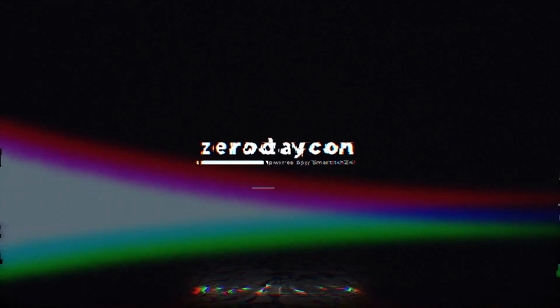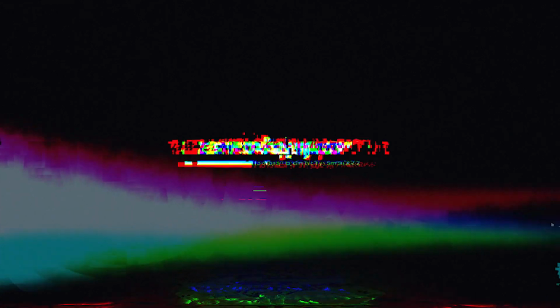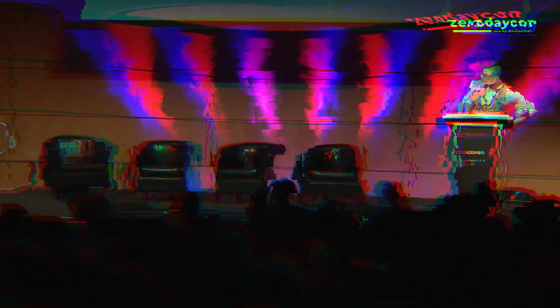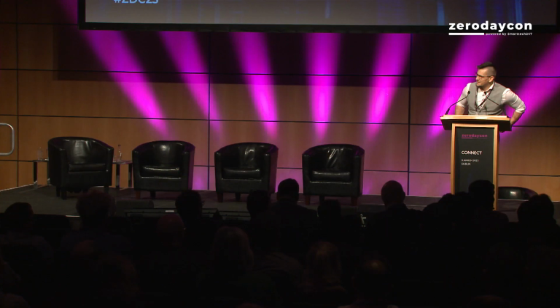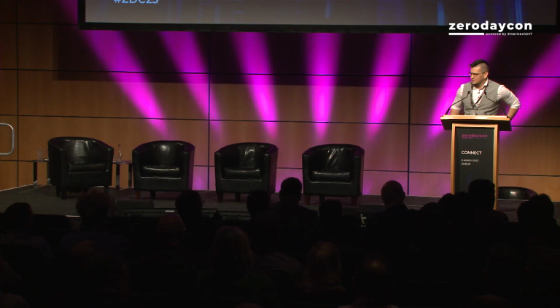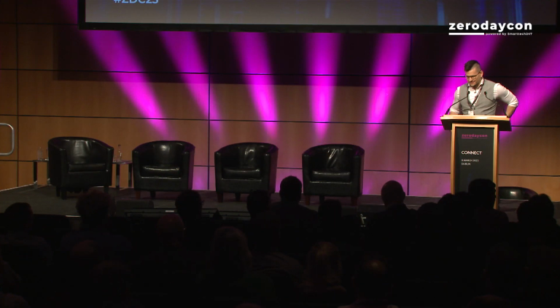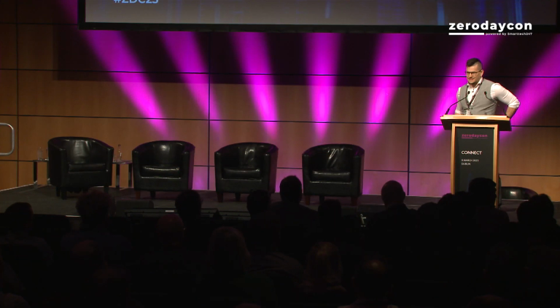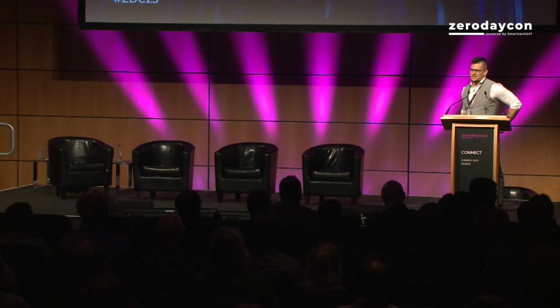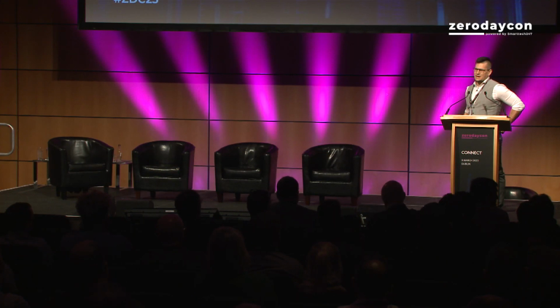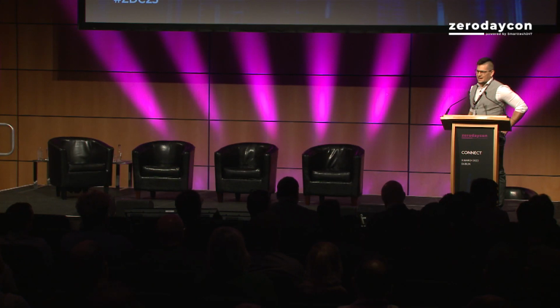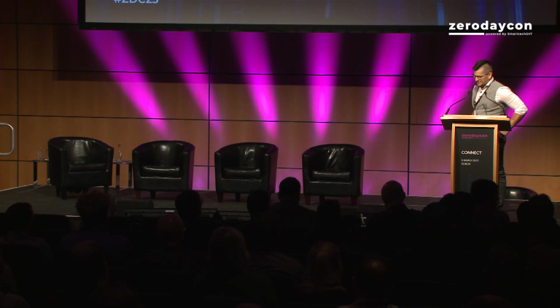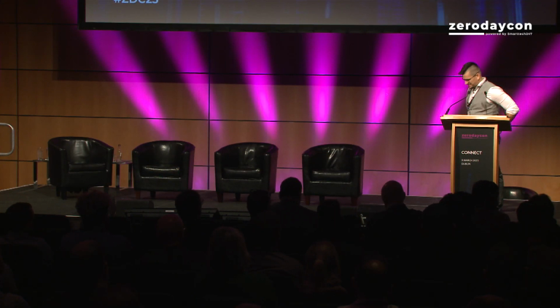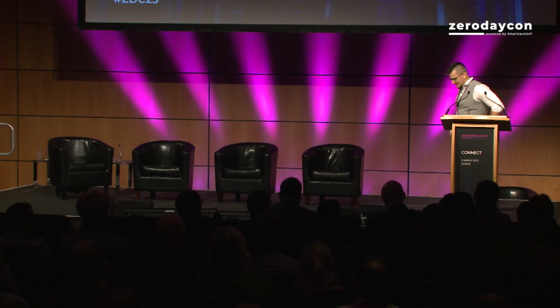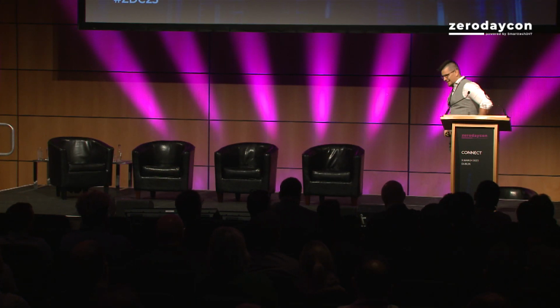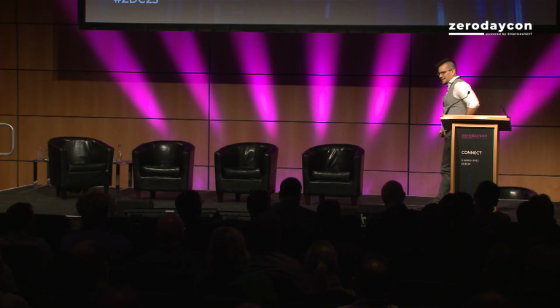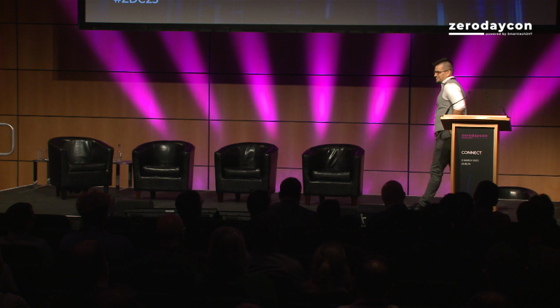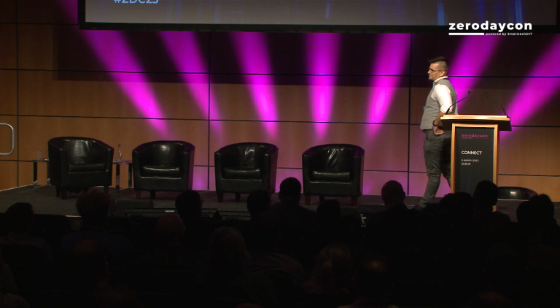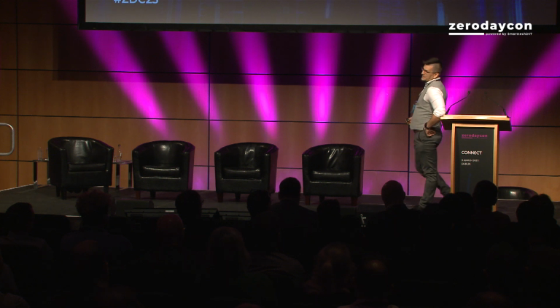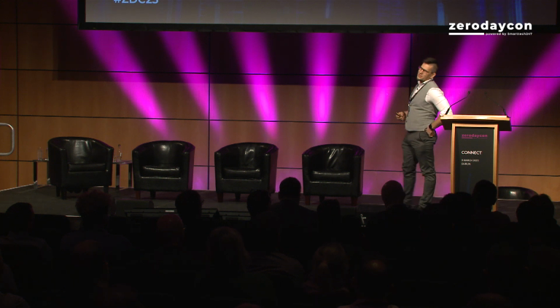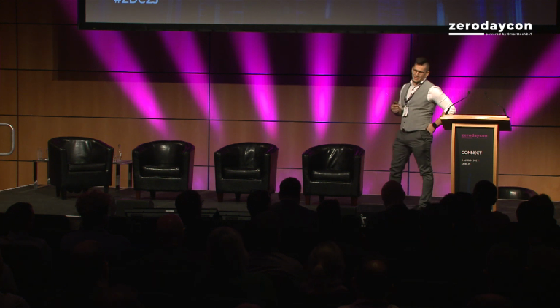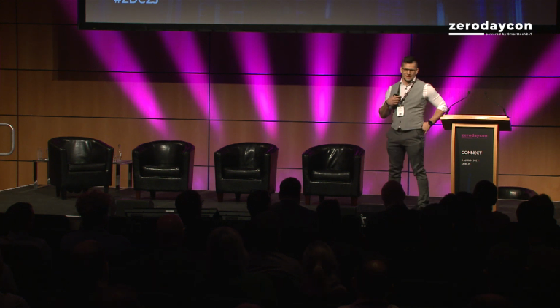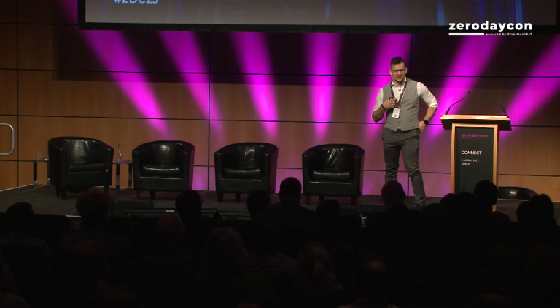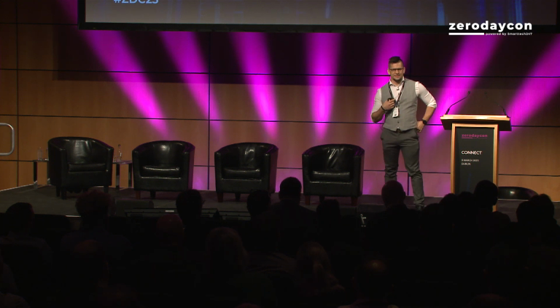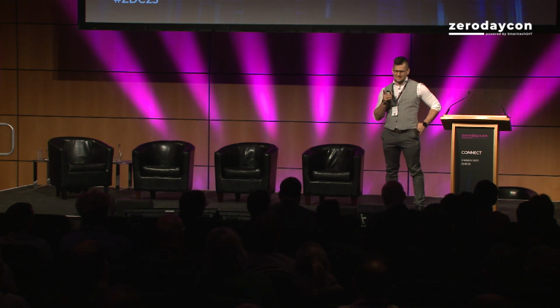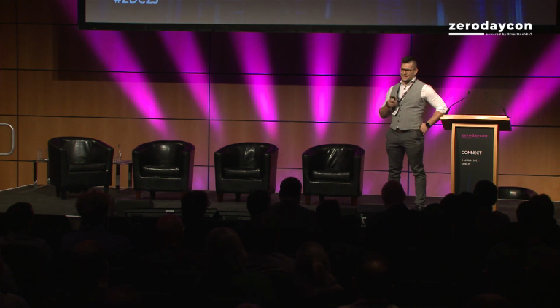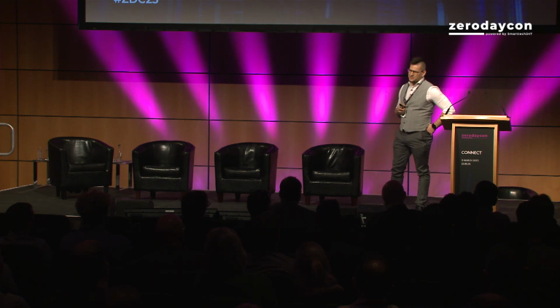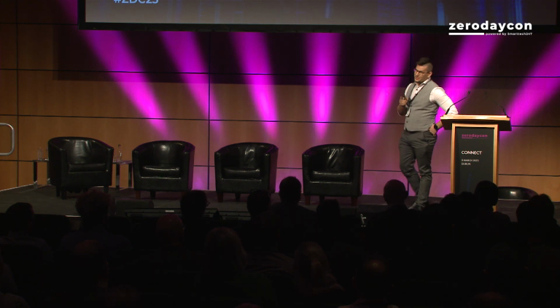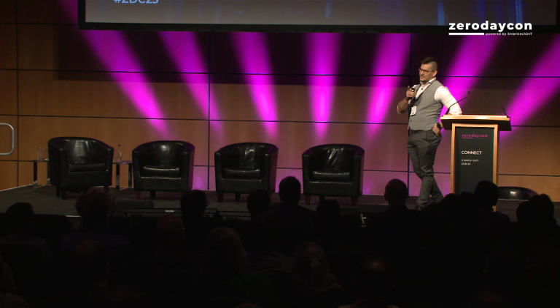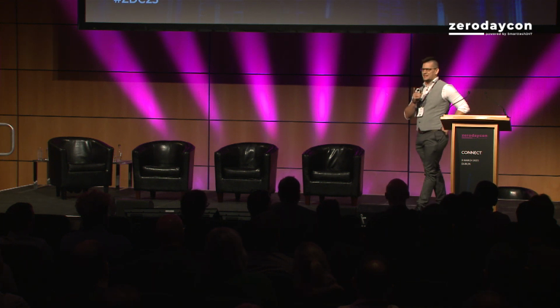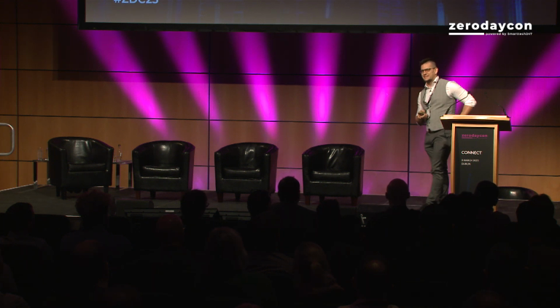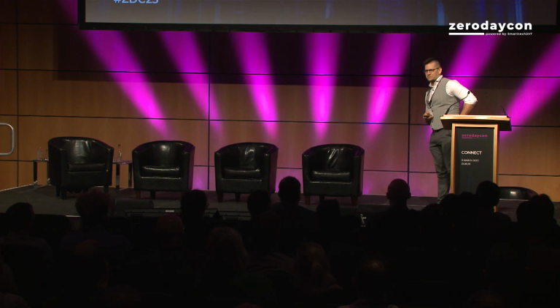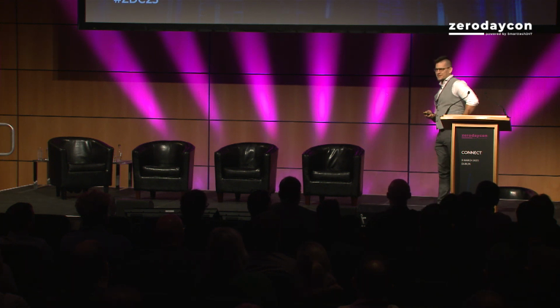Good morning, everyone. I'm a hacker. I may not look like one, but that's intended — you will not expect an attack from me.